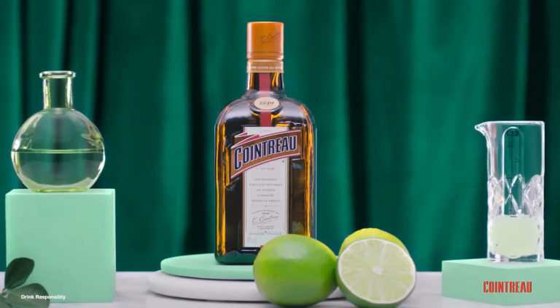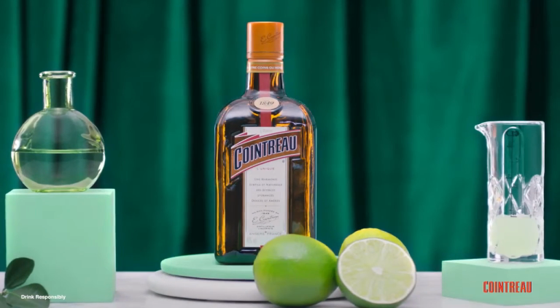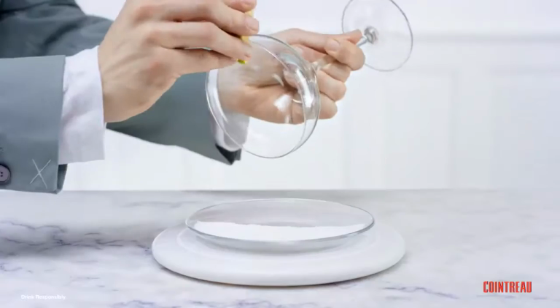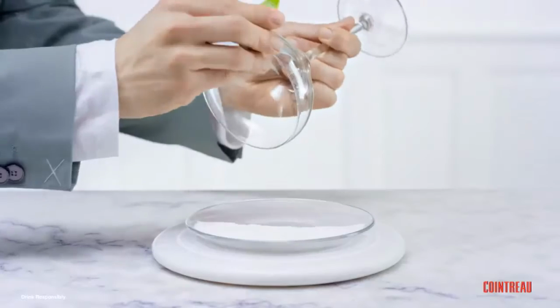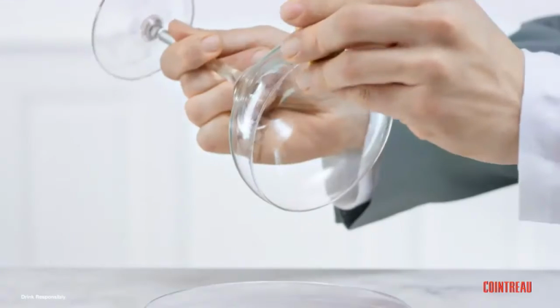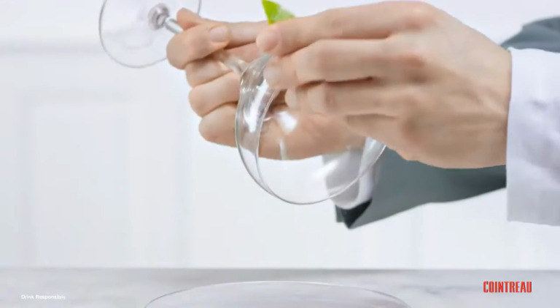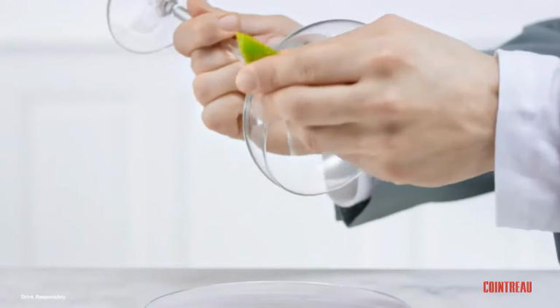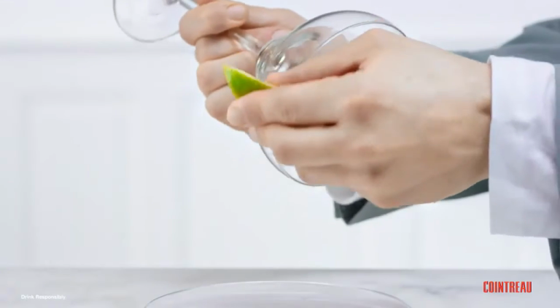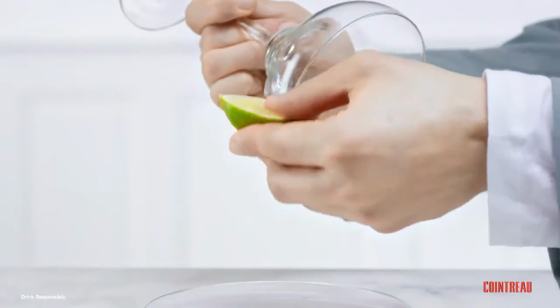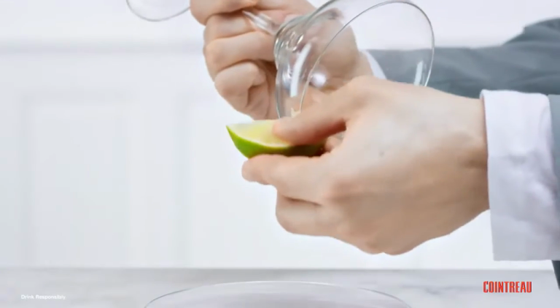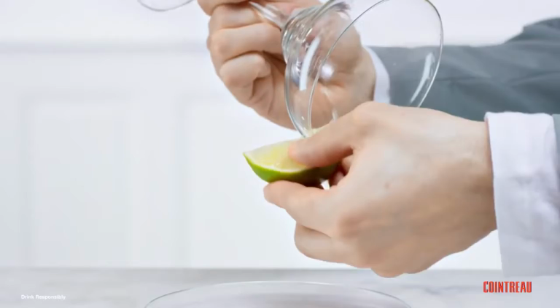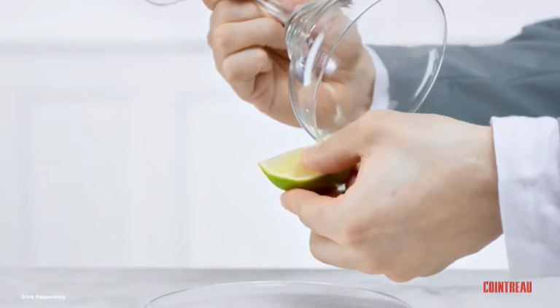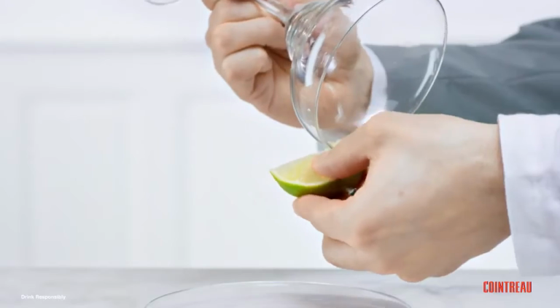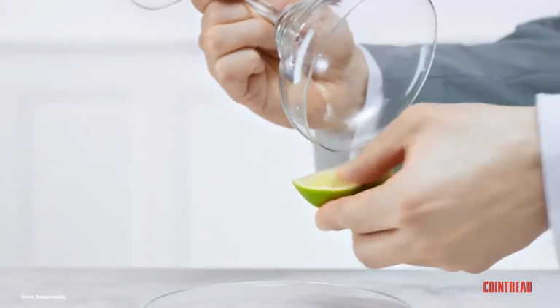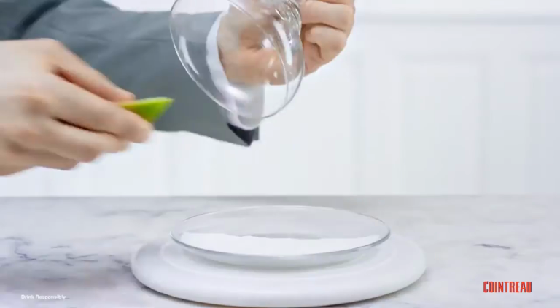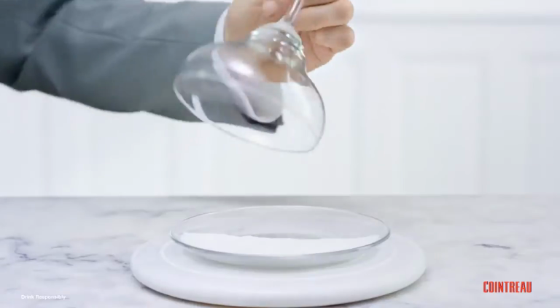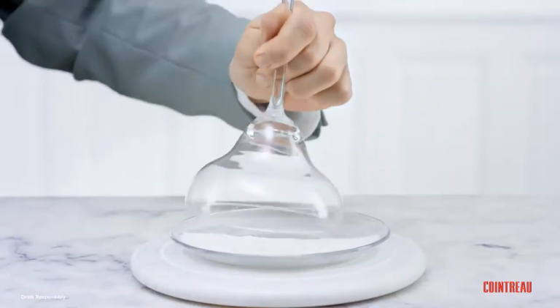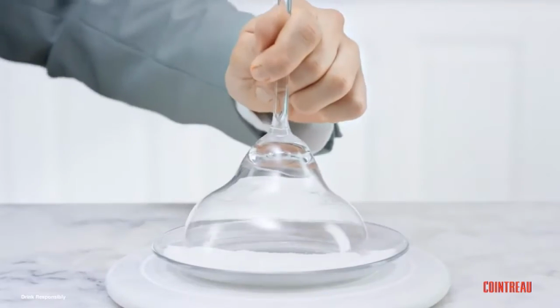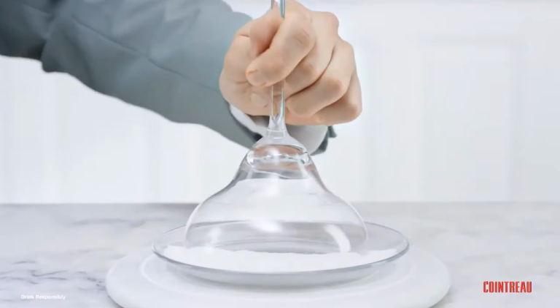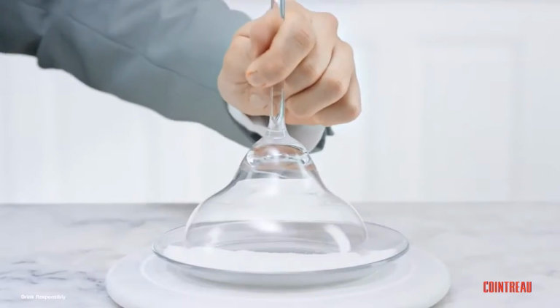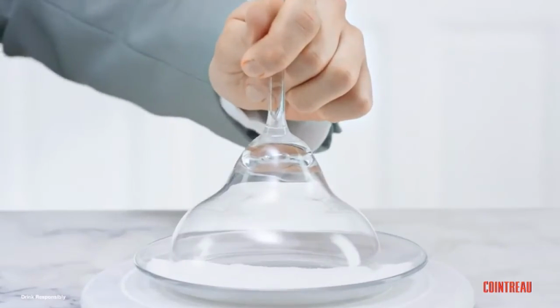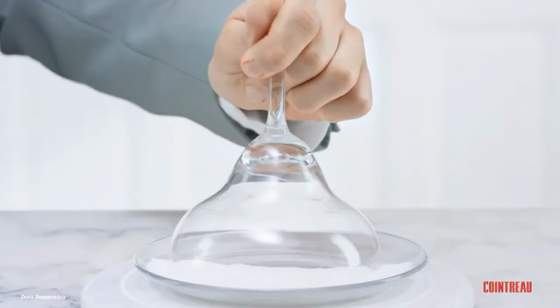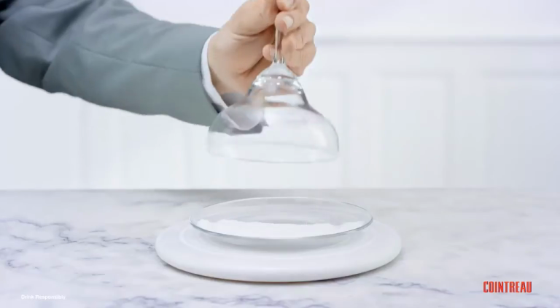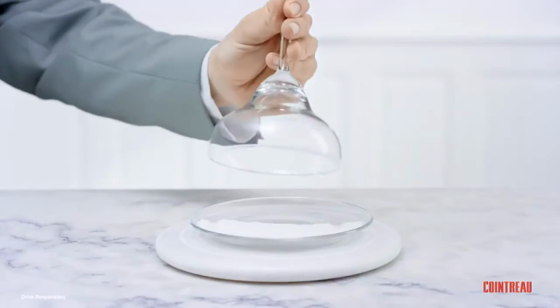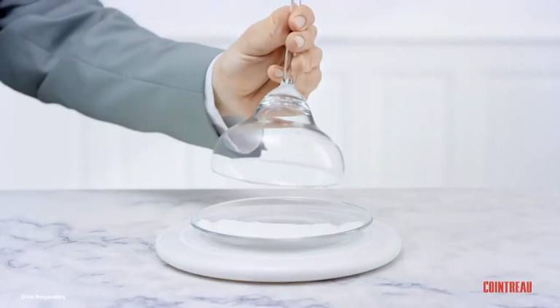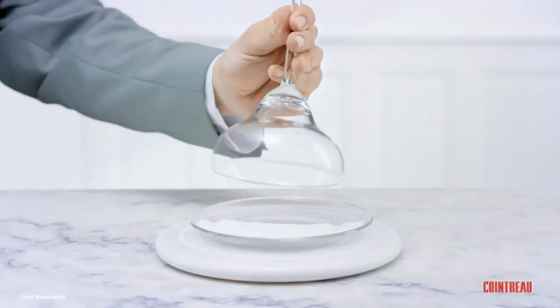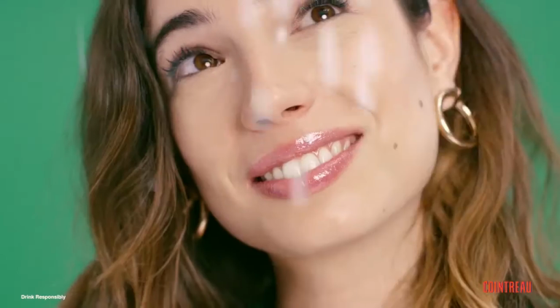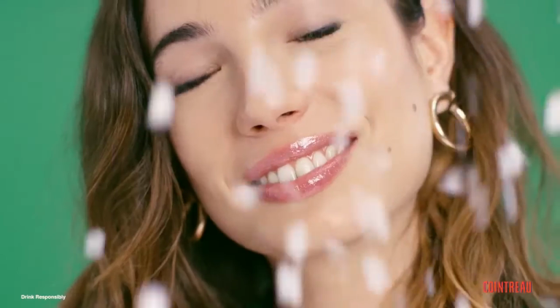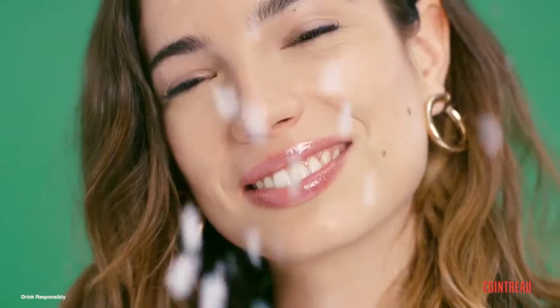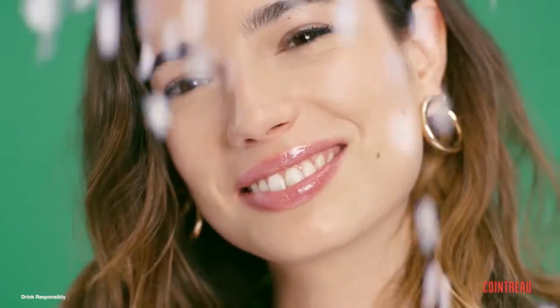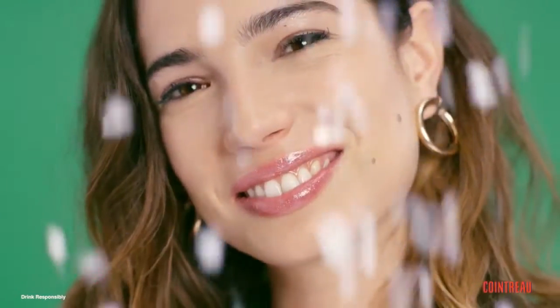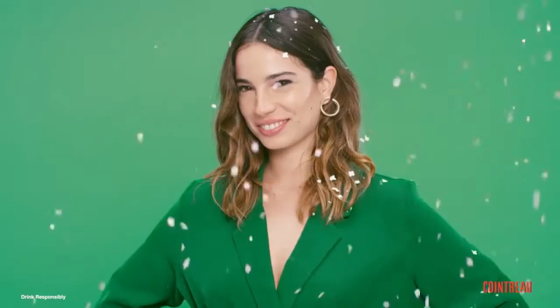First things first, rim the top of your glass with lime. Then dip it in salt. Easy squeezy.